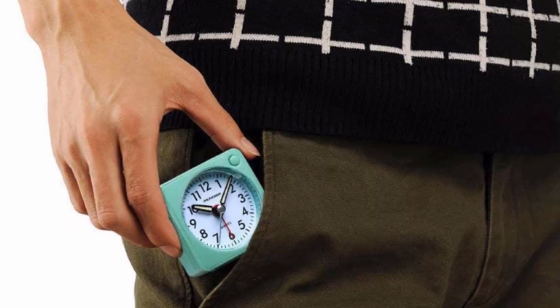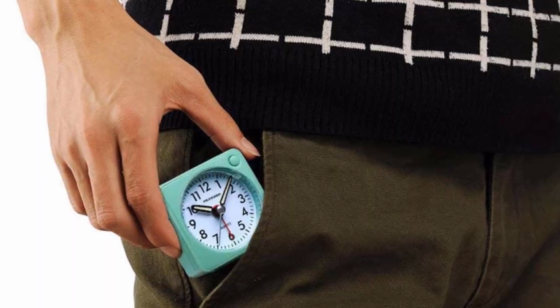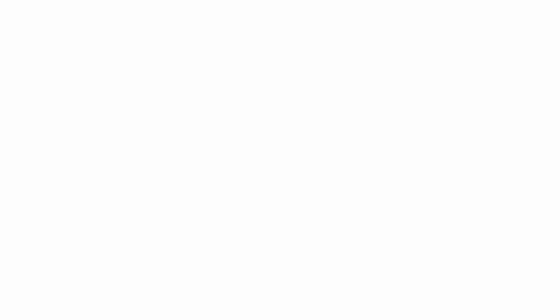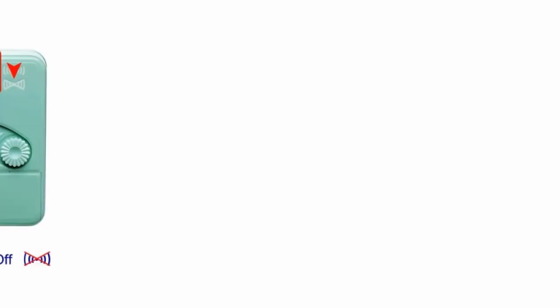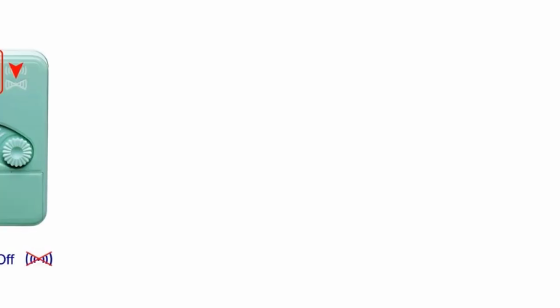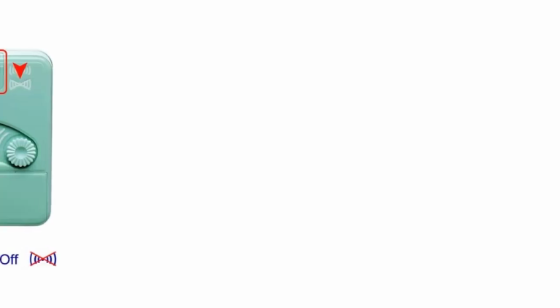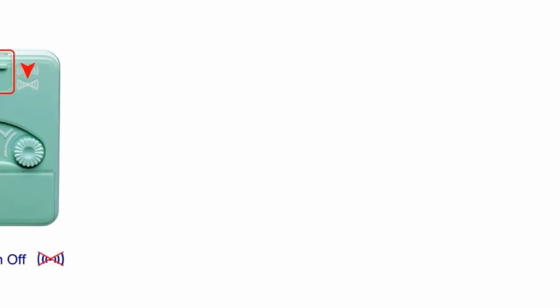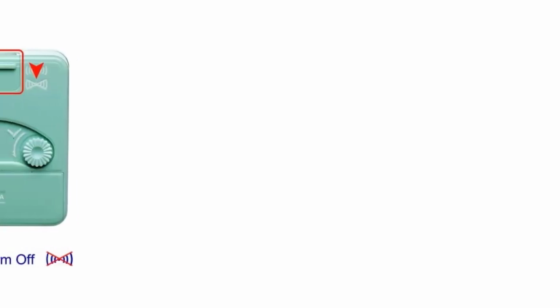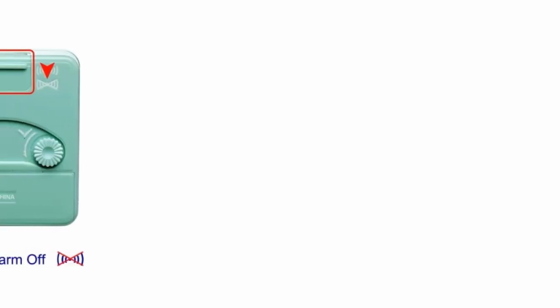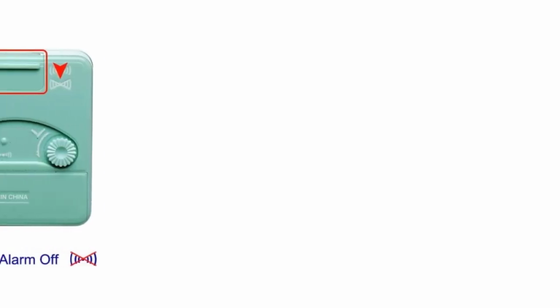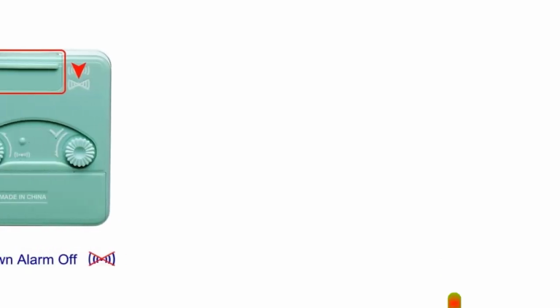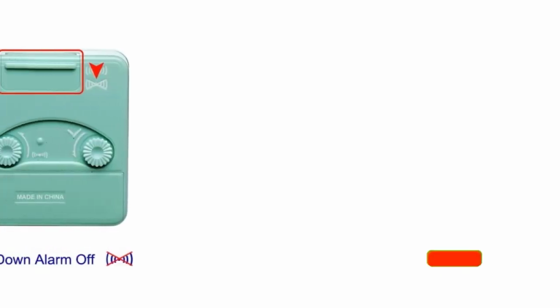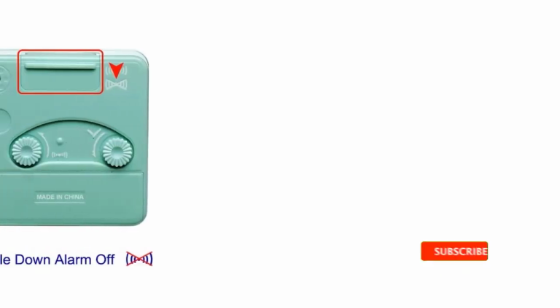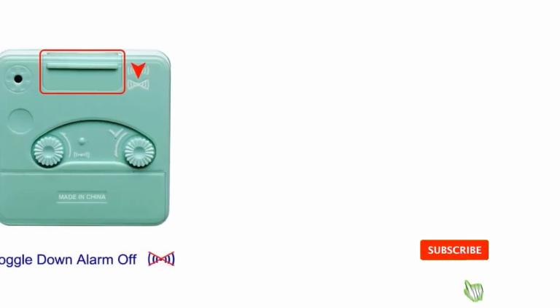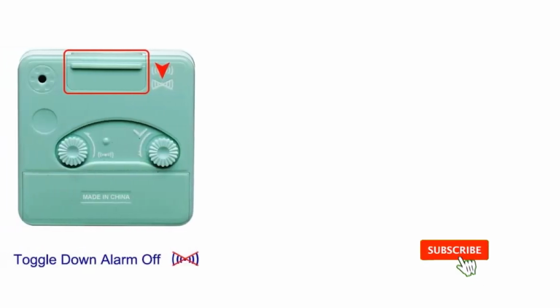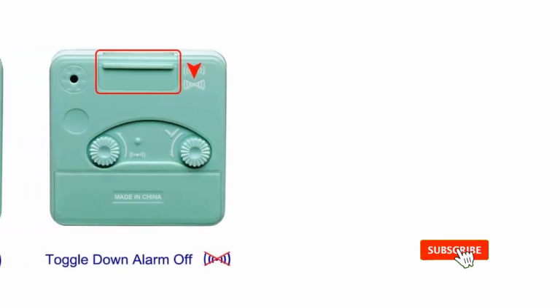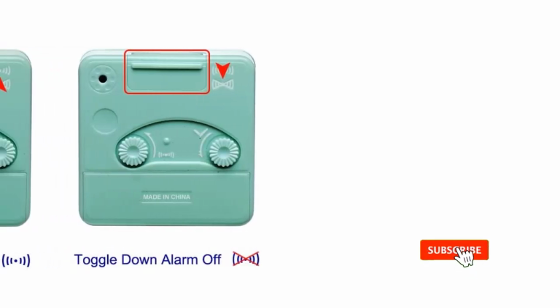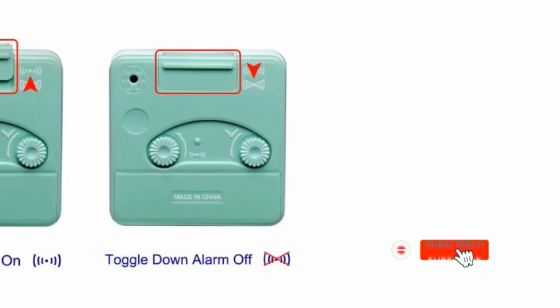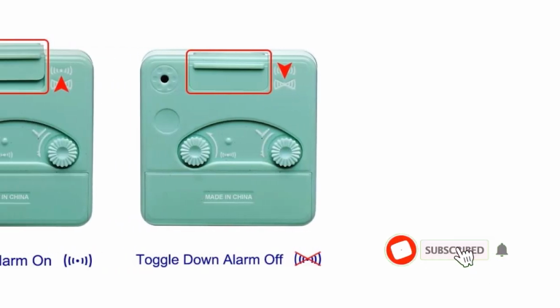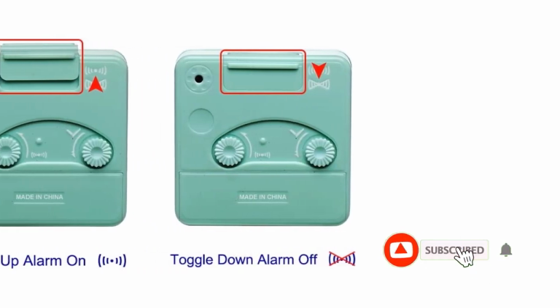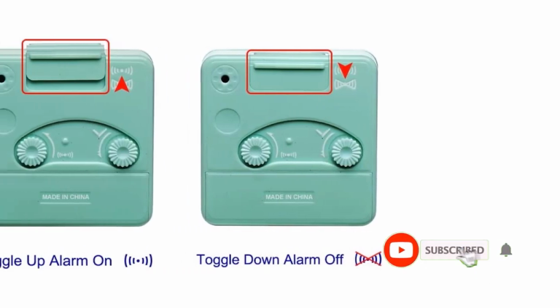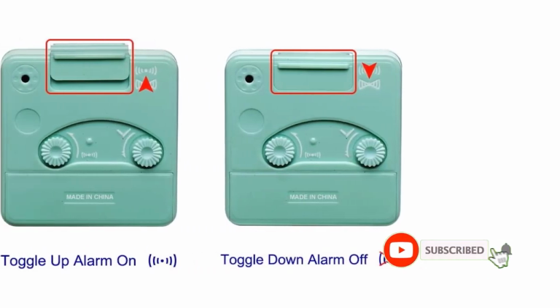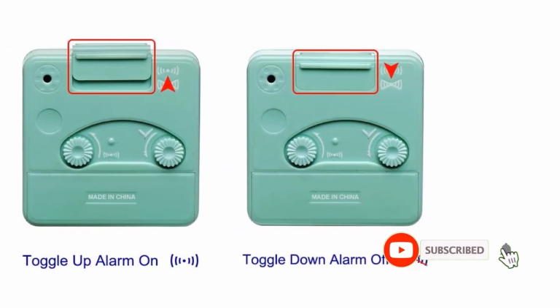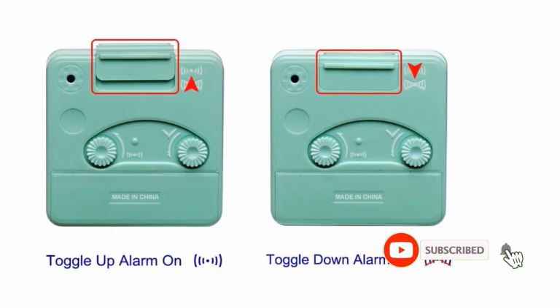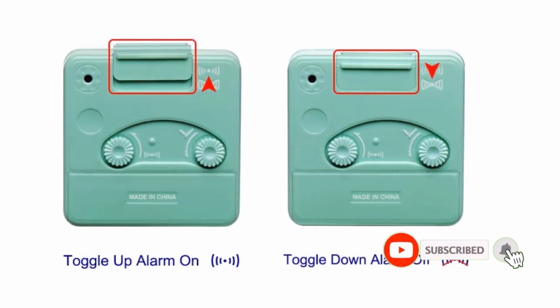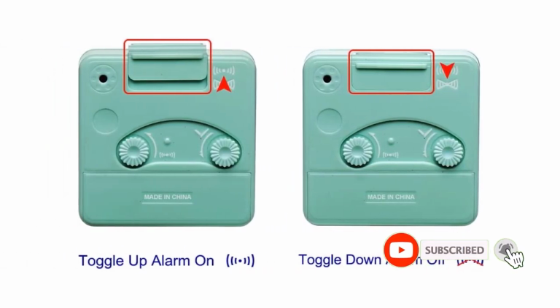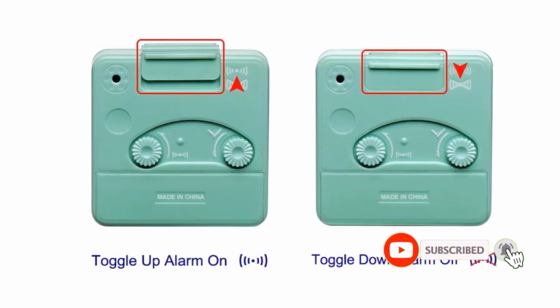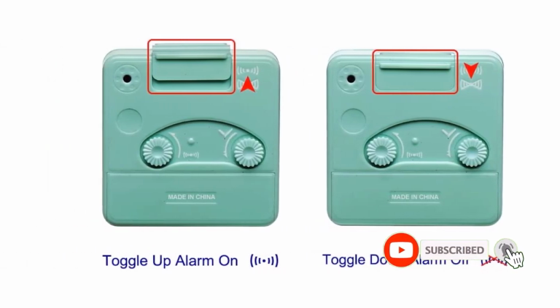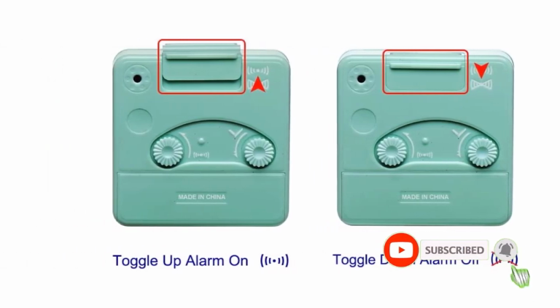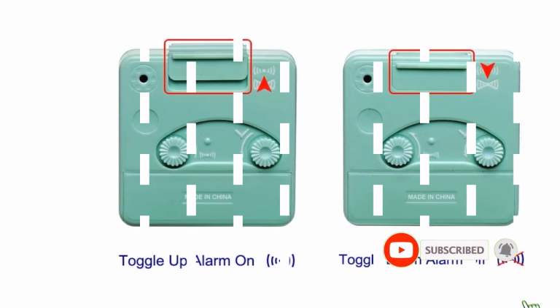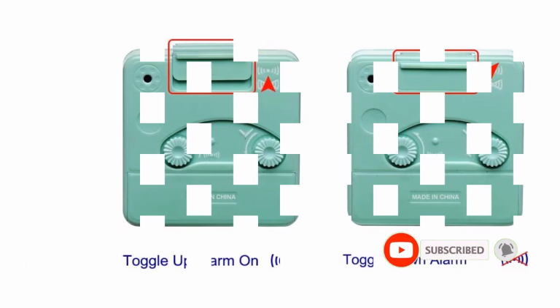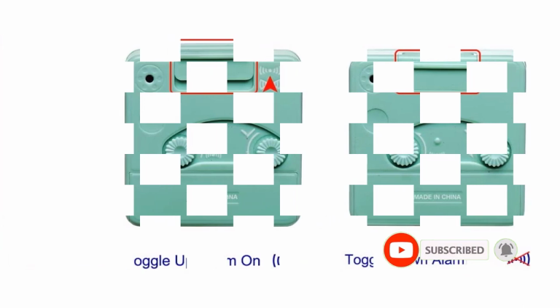However, the alarm makes its fair share of noise, as the 4-beep alarm increases in volume until it's turned off.